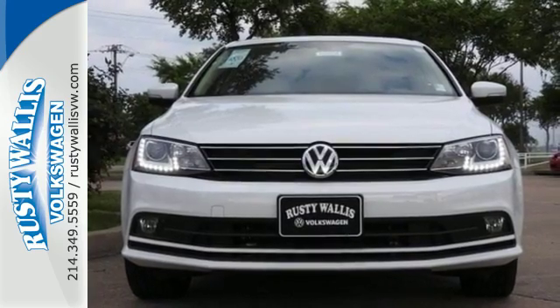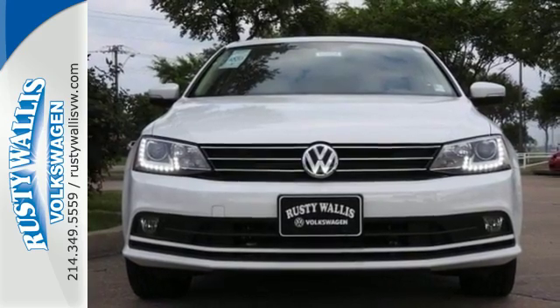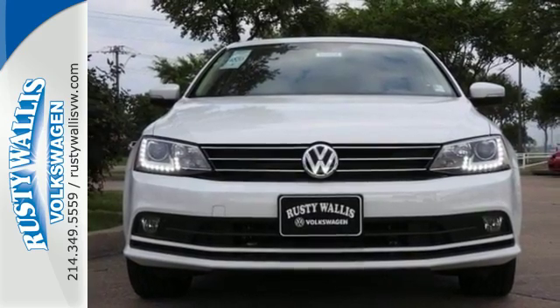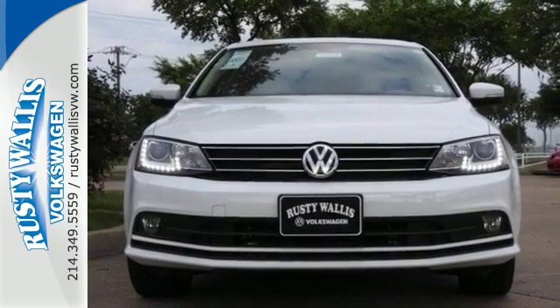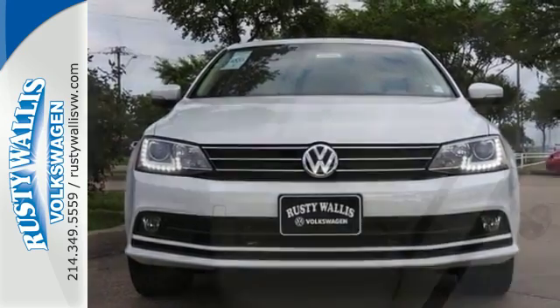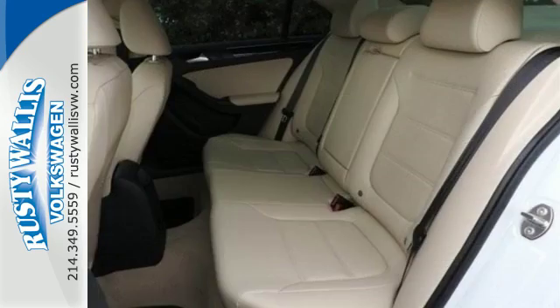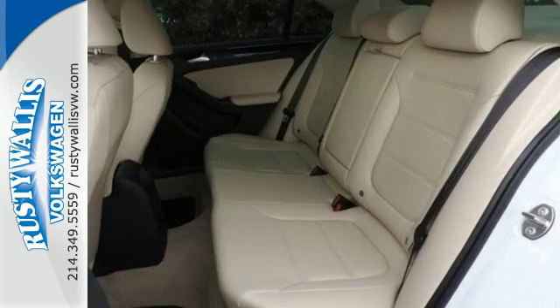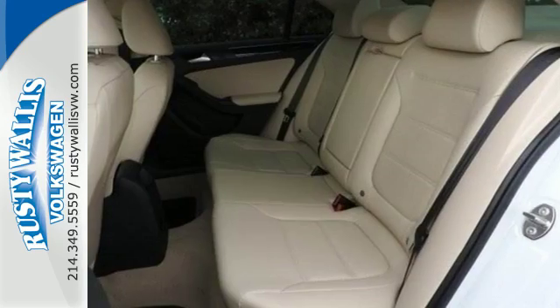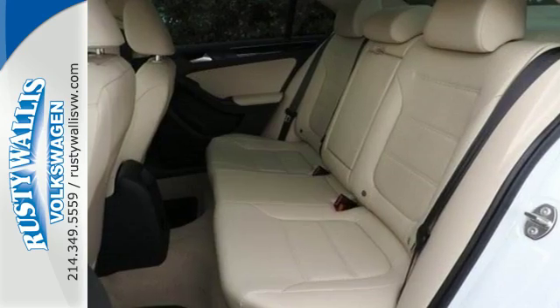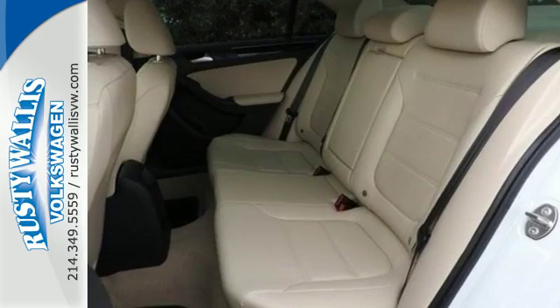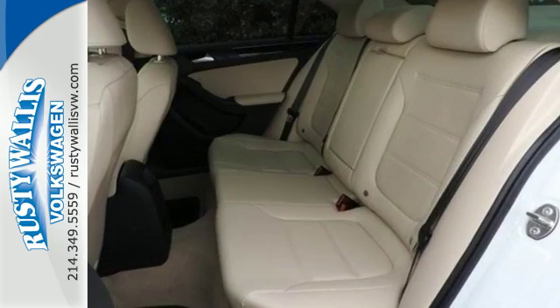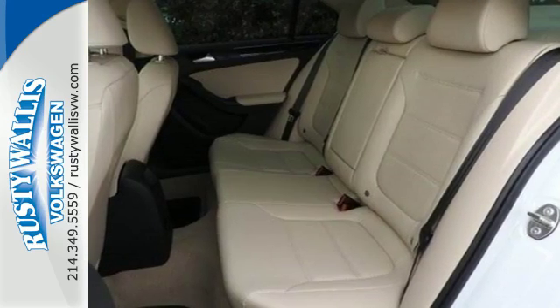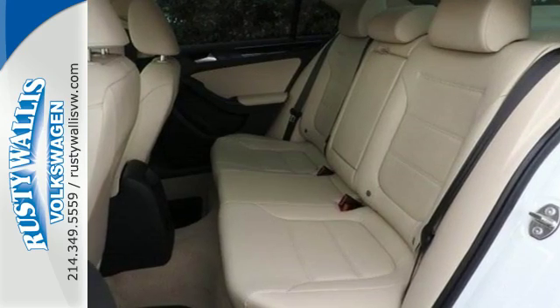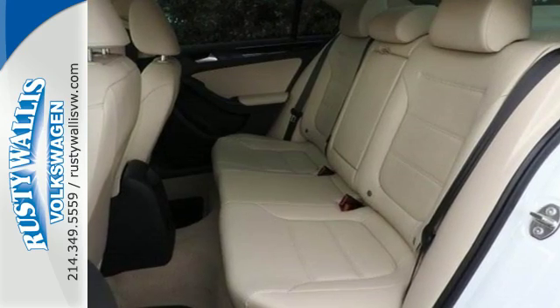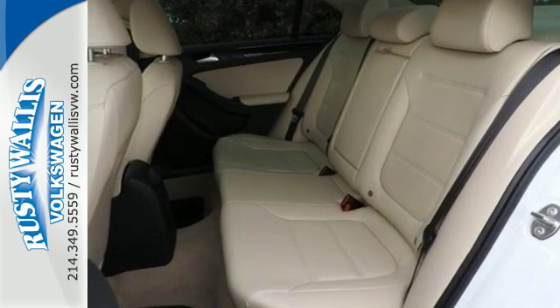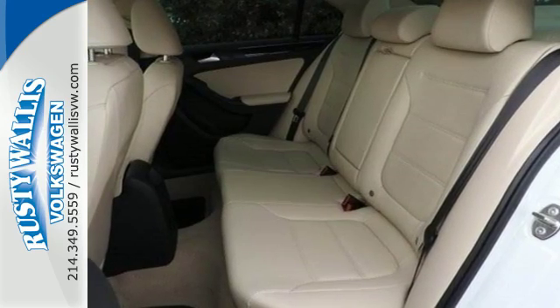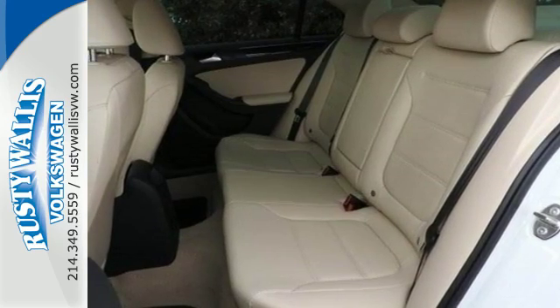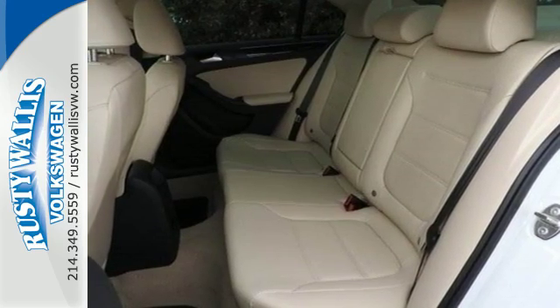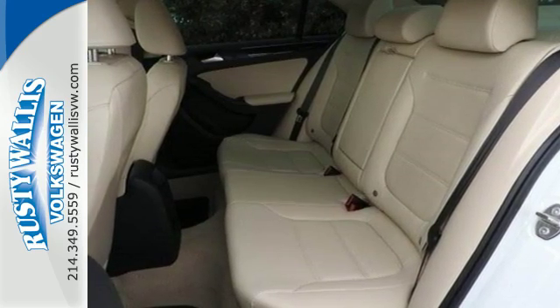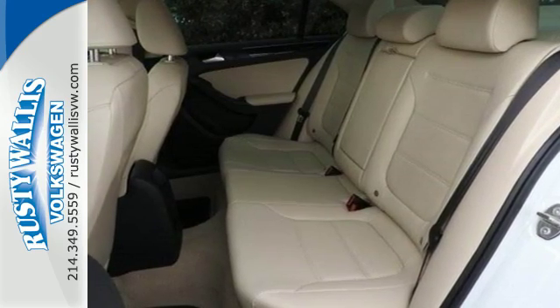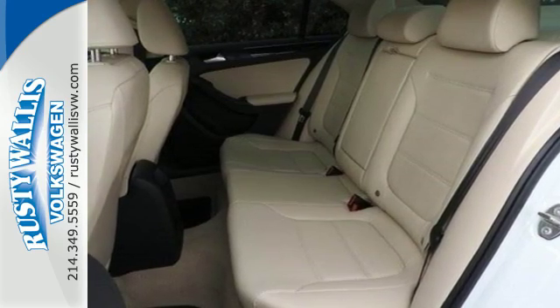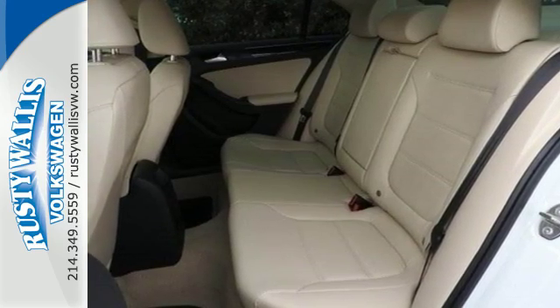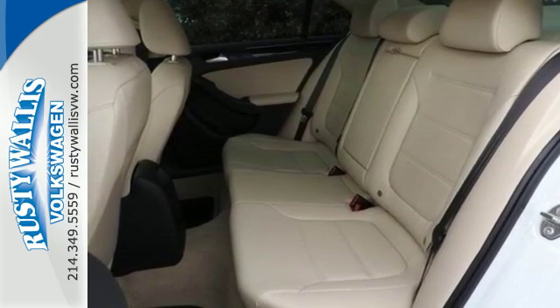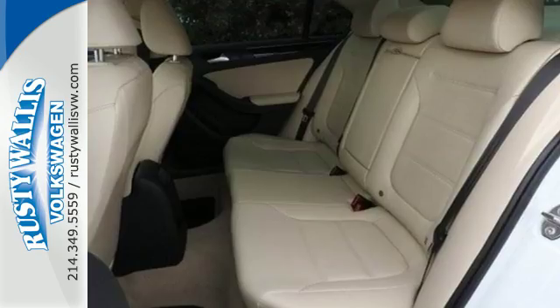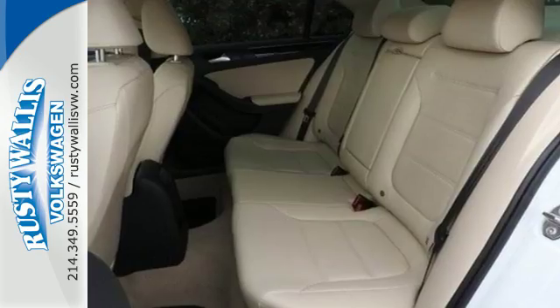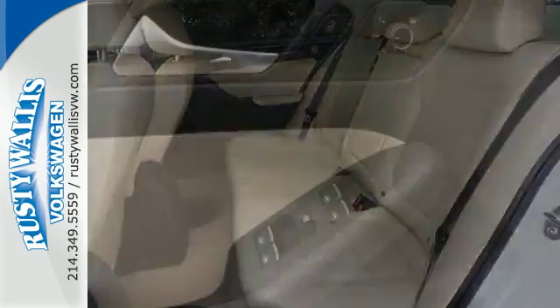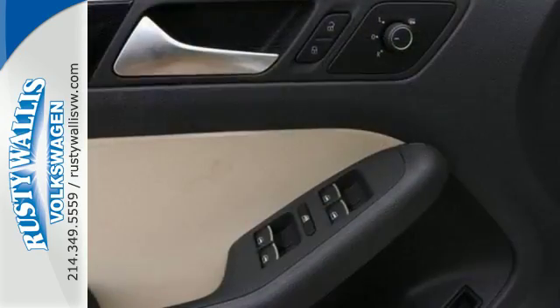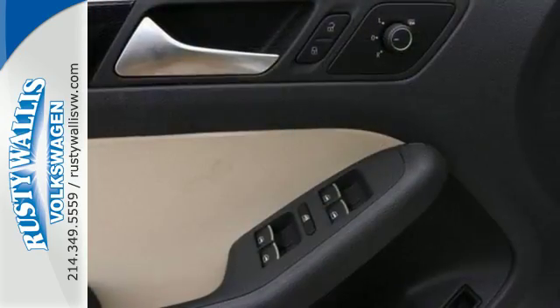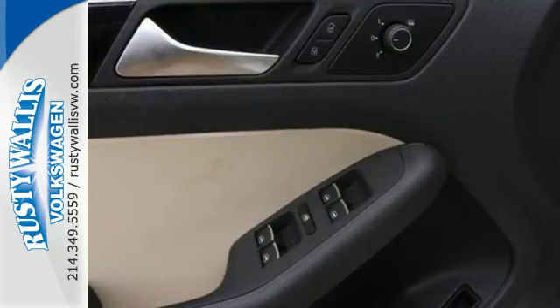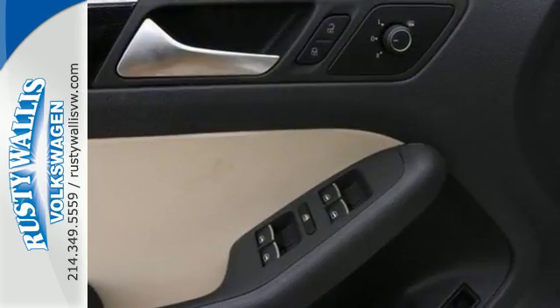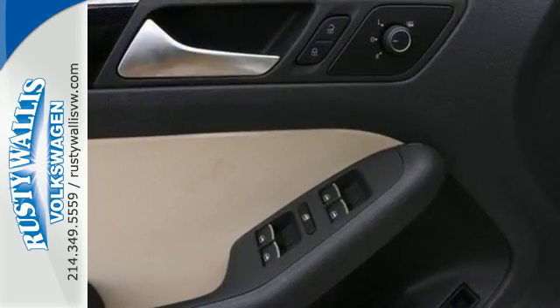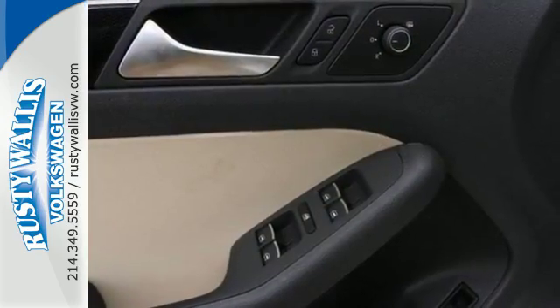And that's not the only thing that lasts. The fuel efficiency of this Jetta allows you to keep going and going.